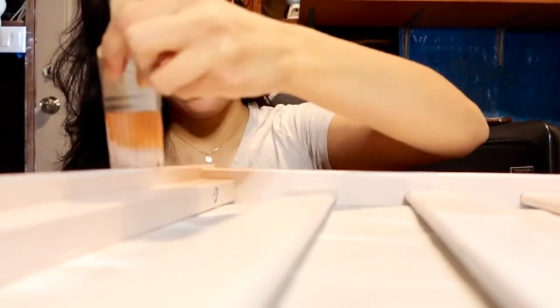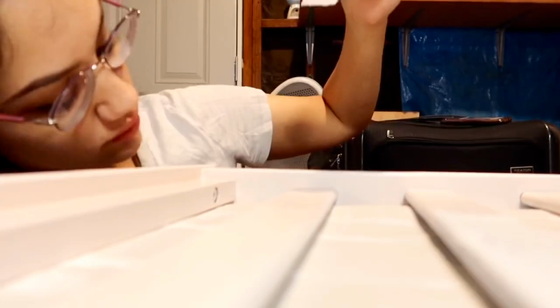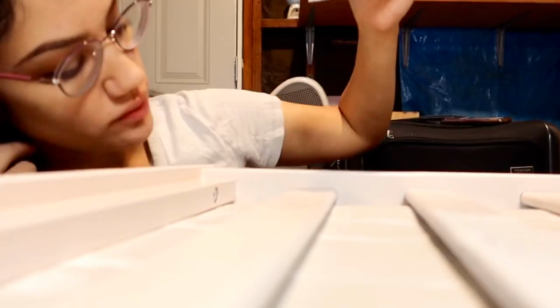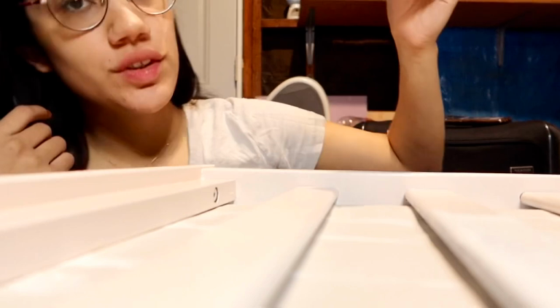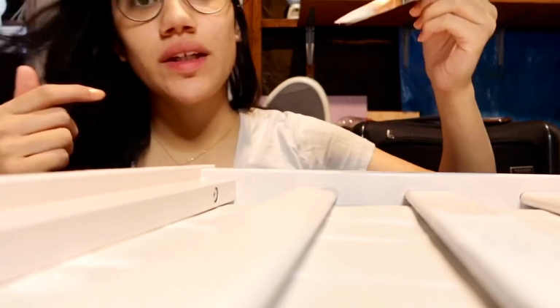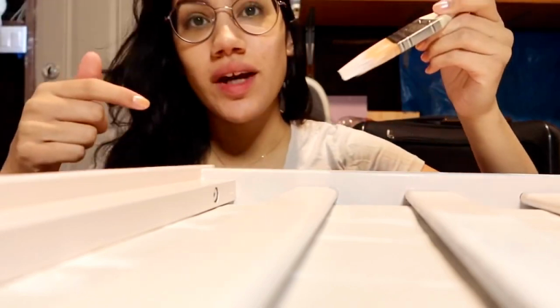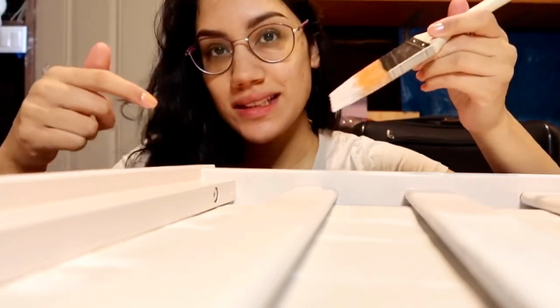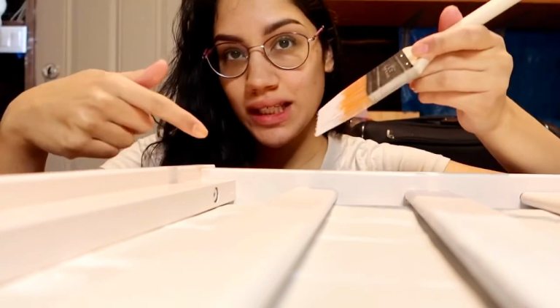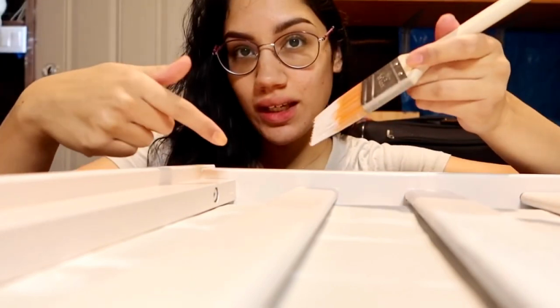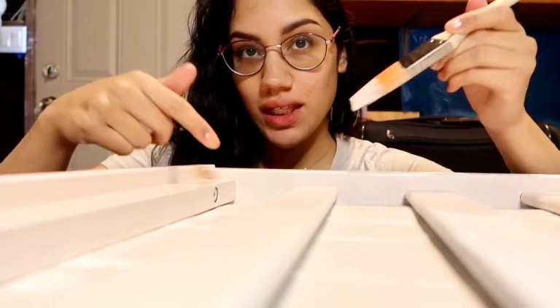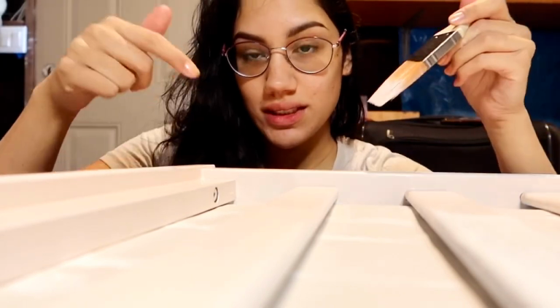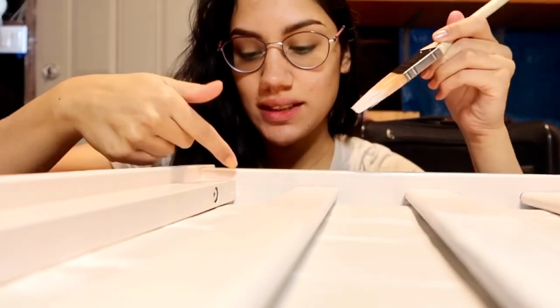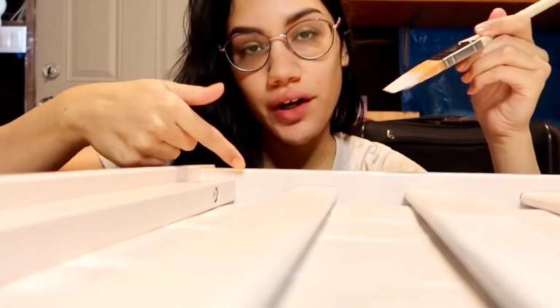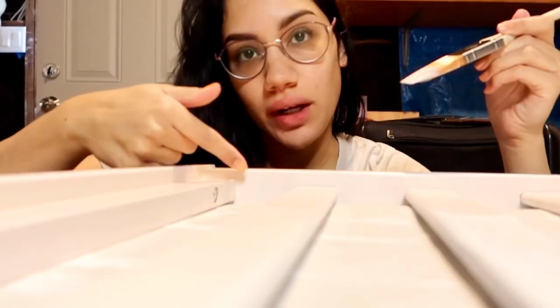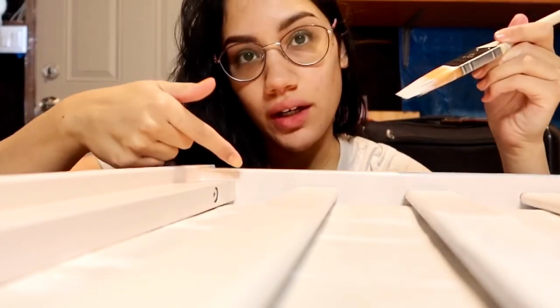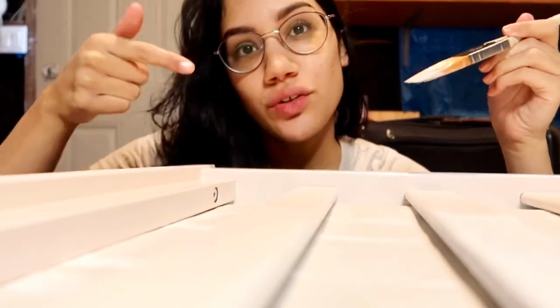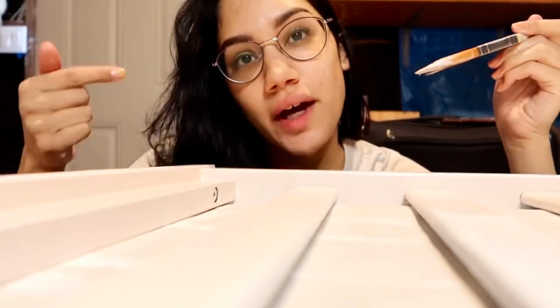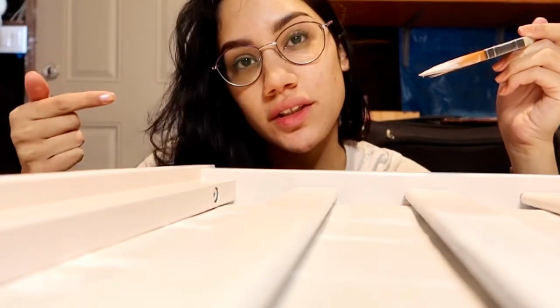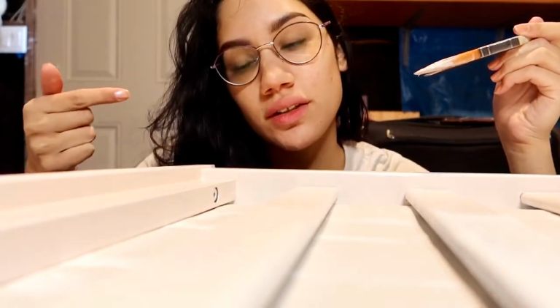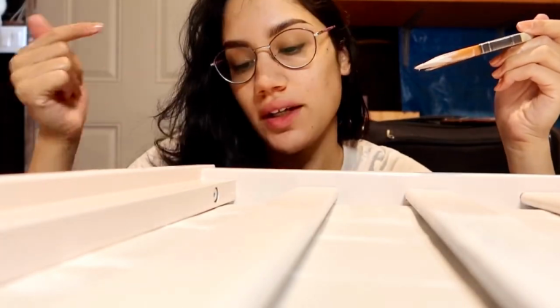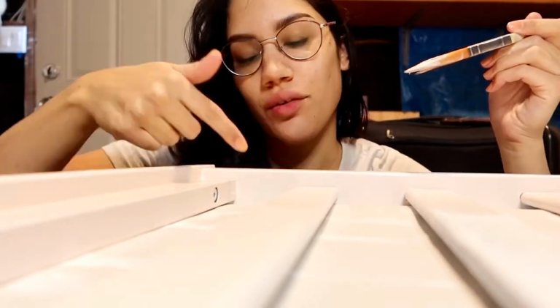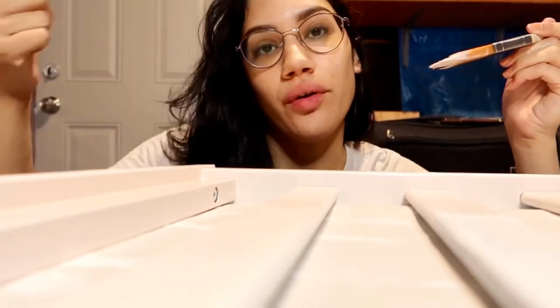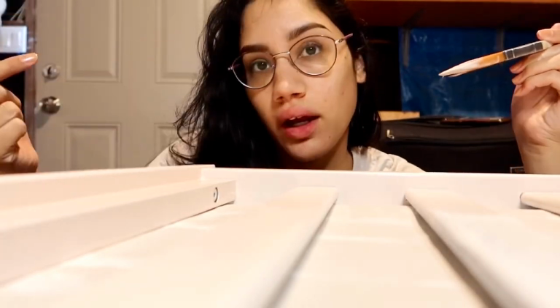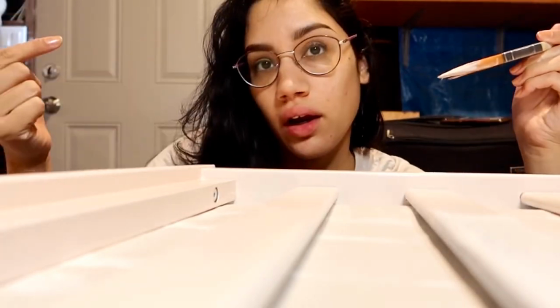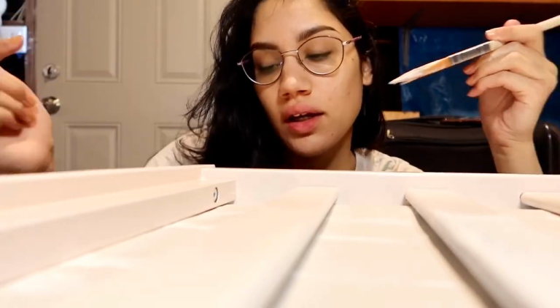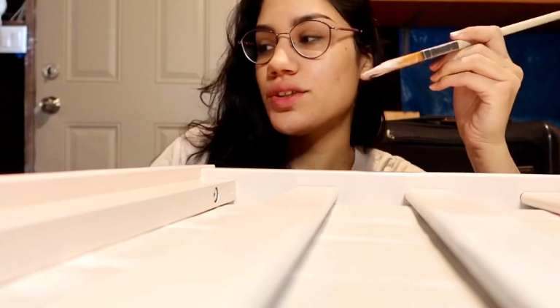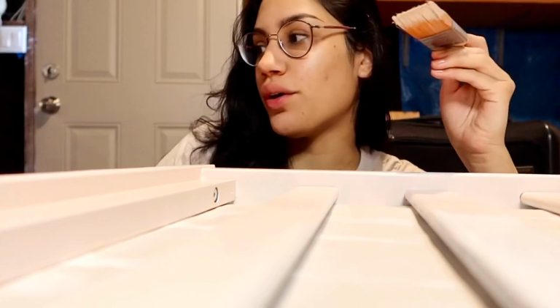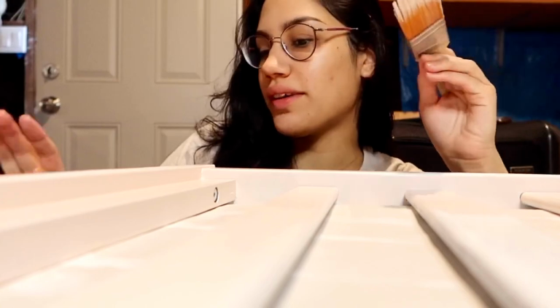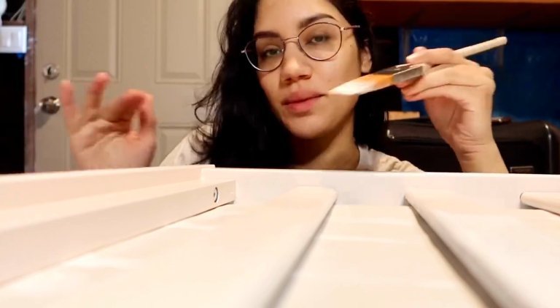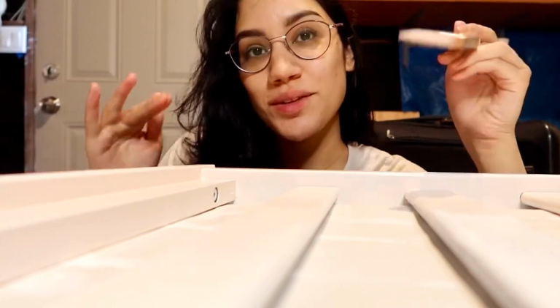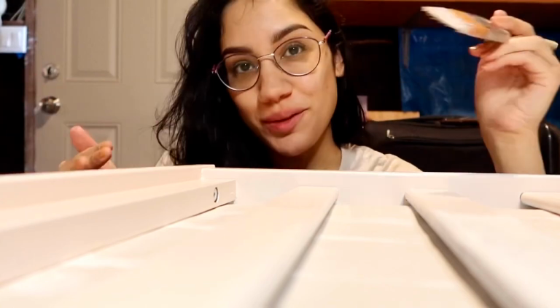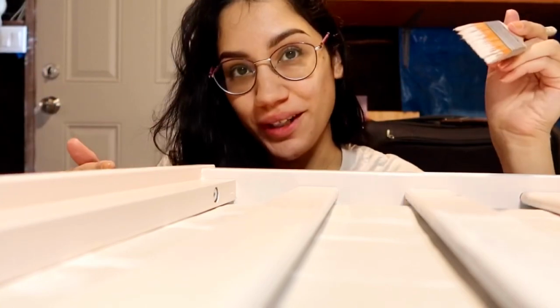Do you guys see this area right here? Can you imagine trying to get a roller in there? That's exactly why I'm using the brush first.